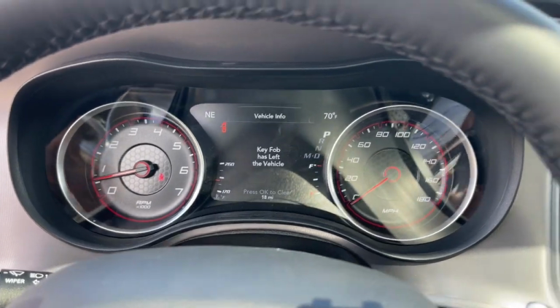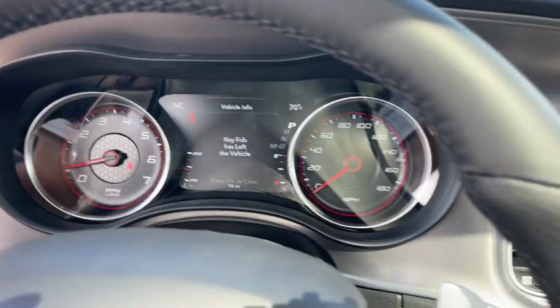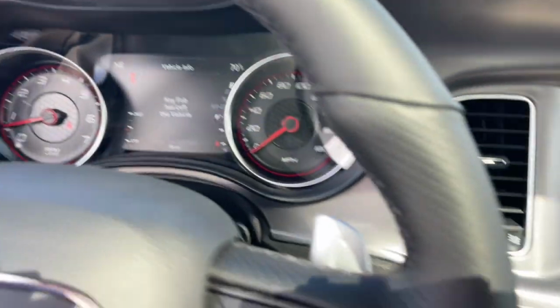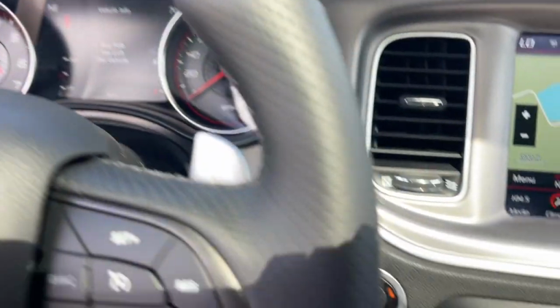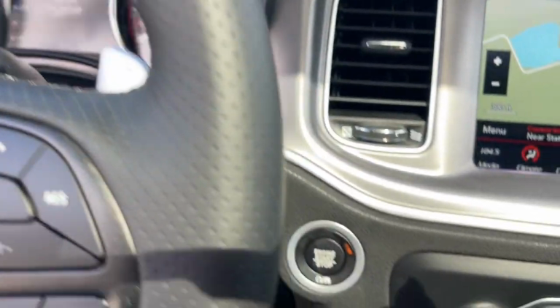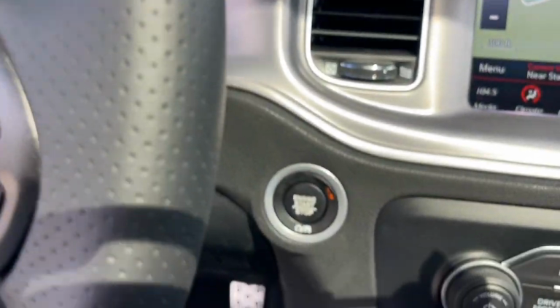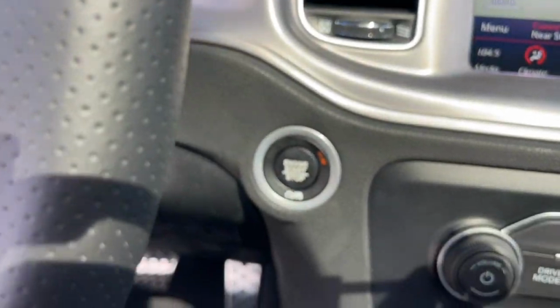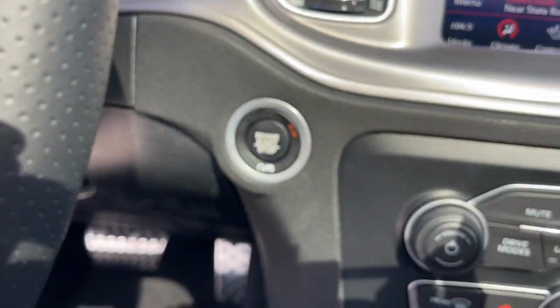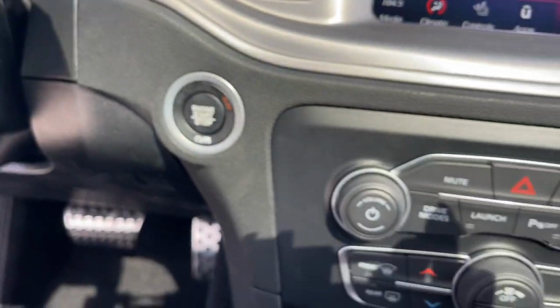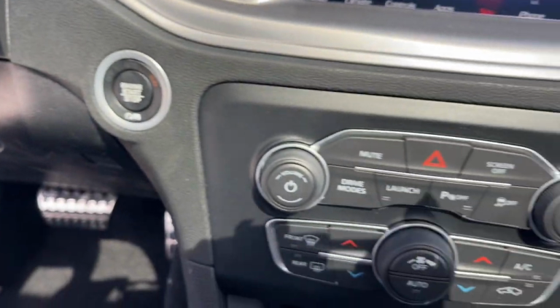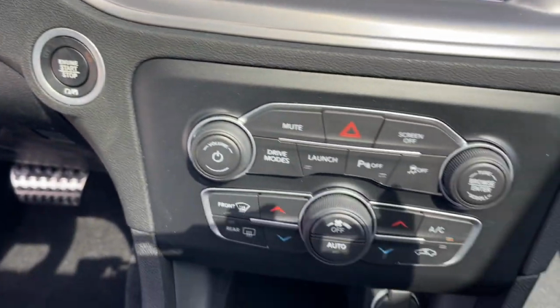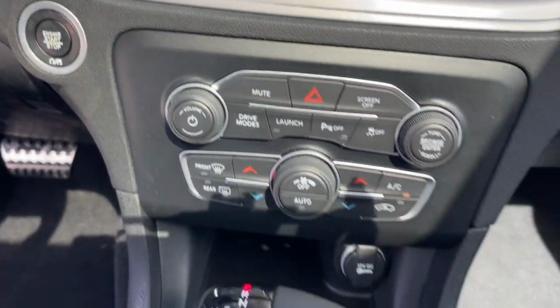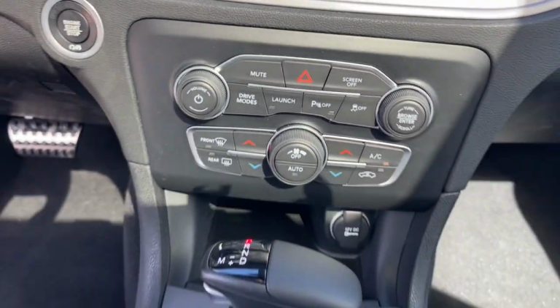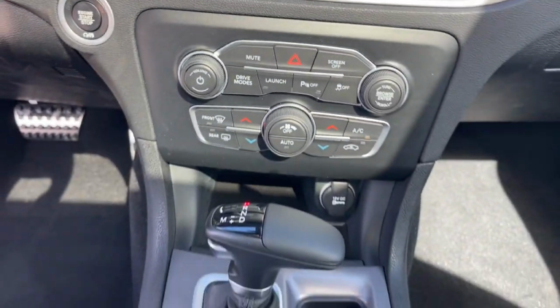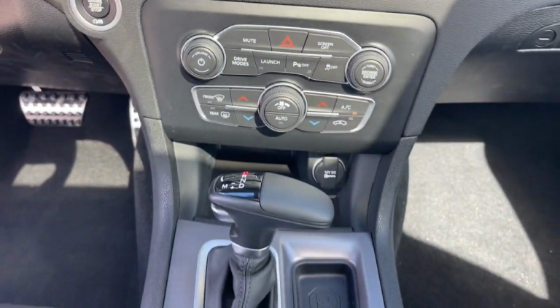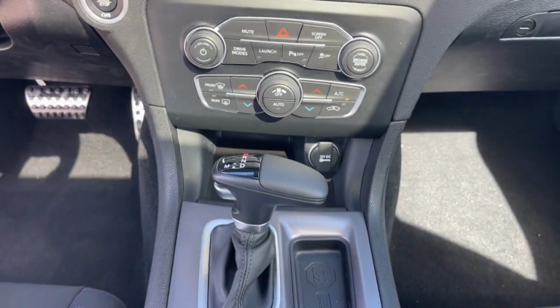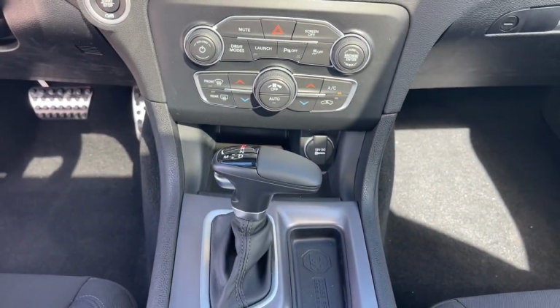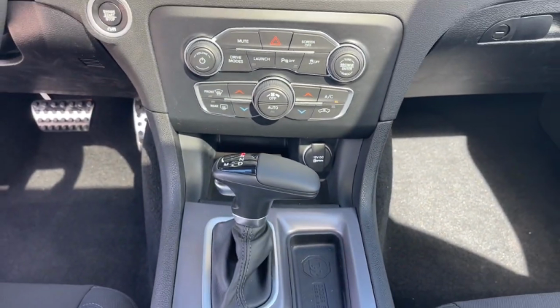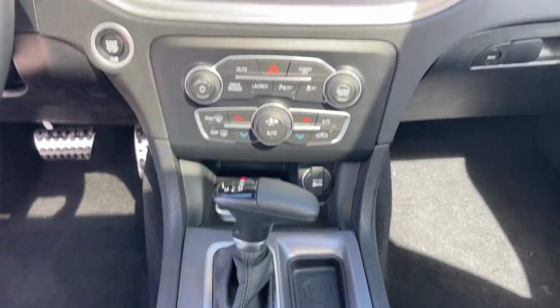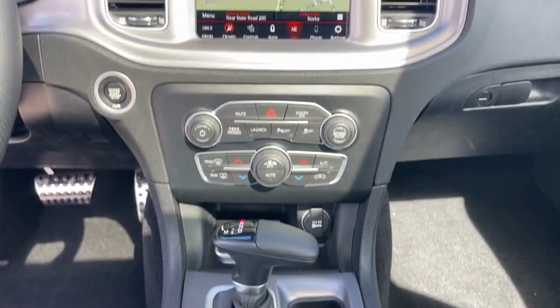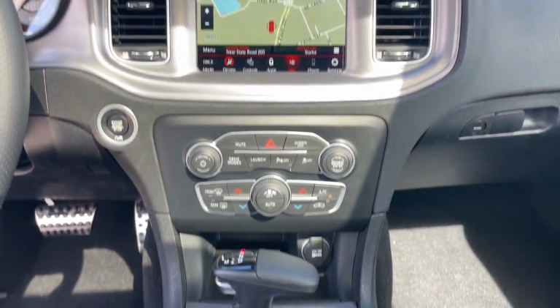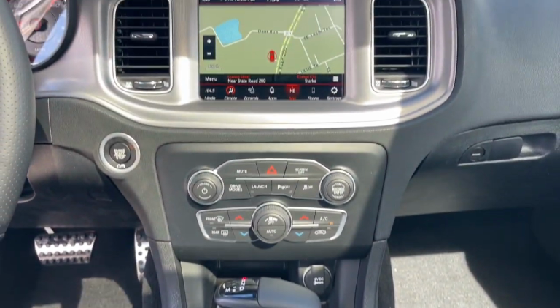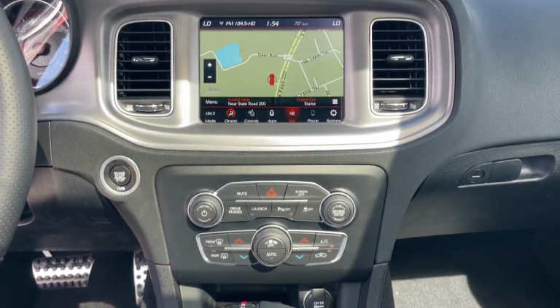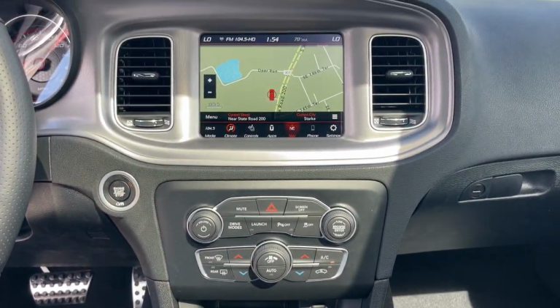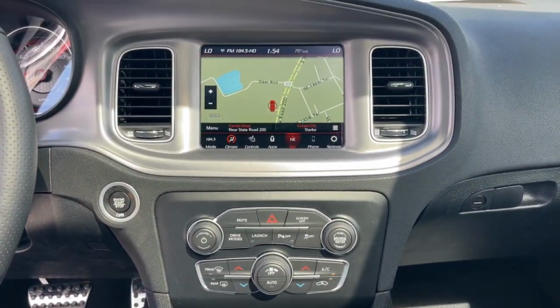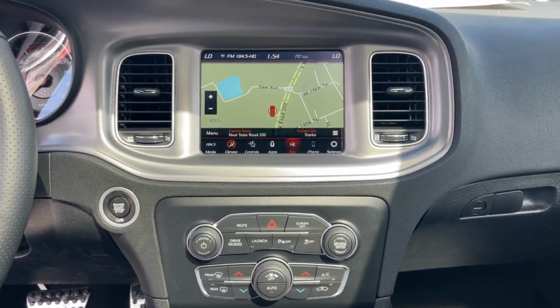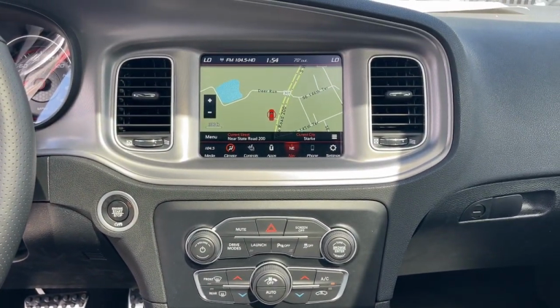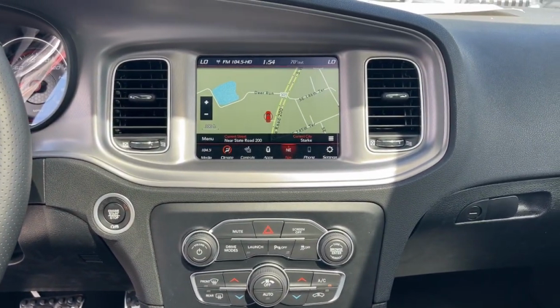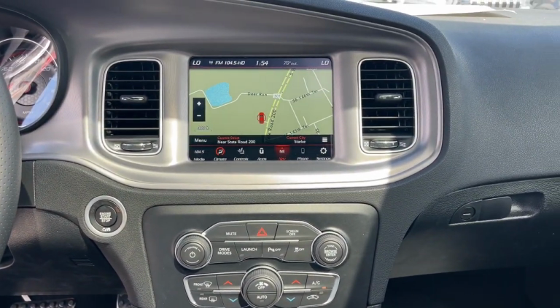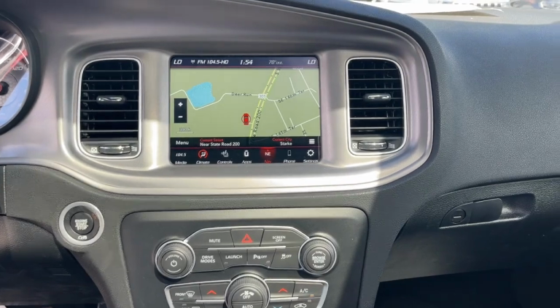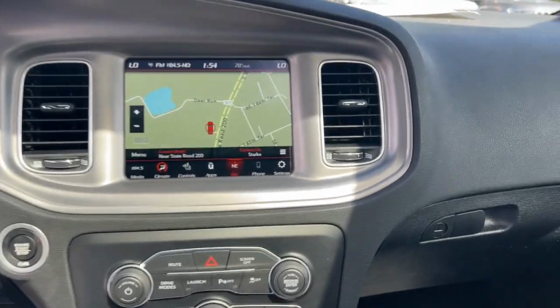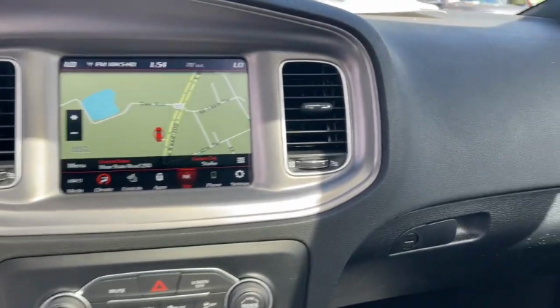The four-door powerhouse that is at home on the track as well as the cul-de-sac. Drive the Charger.